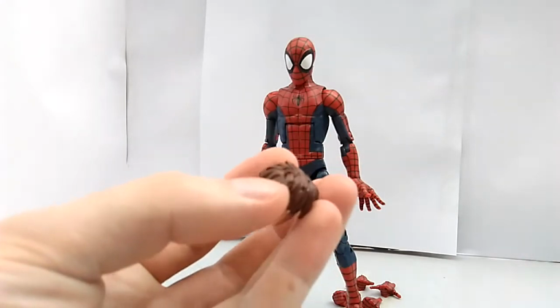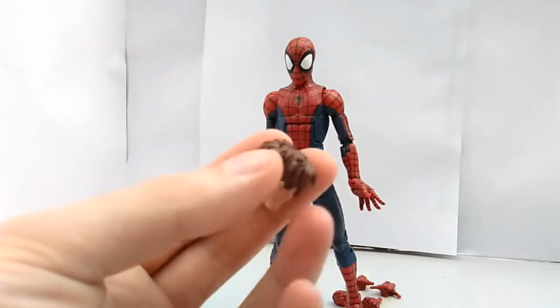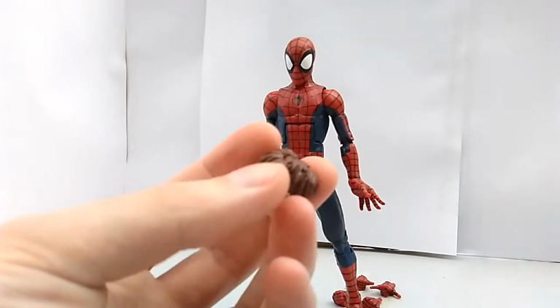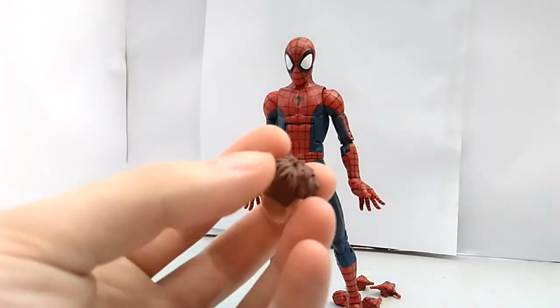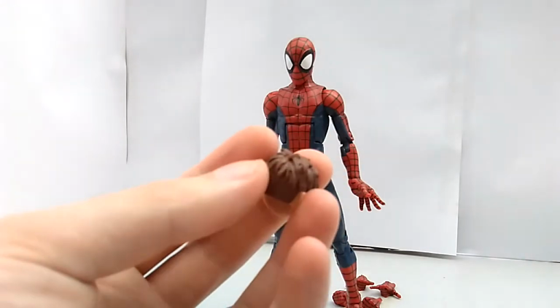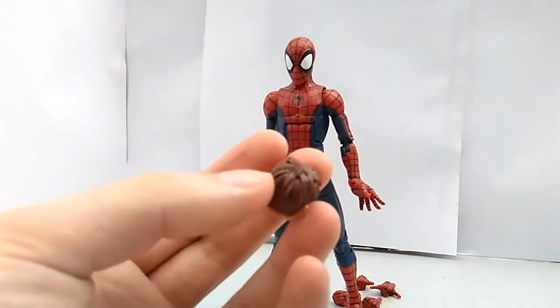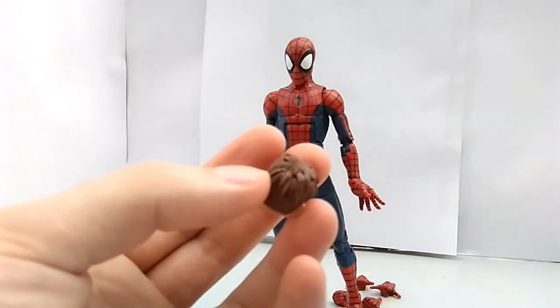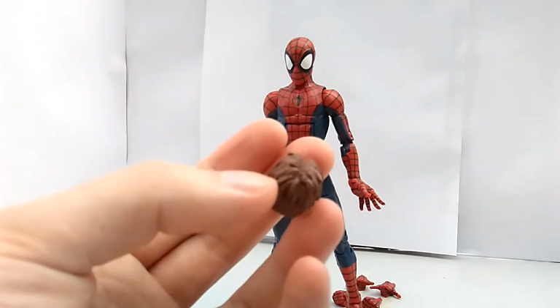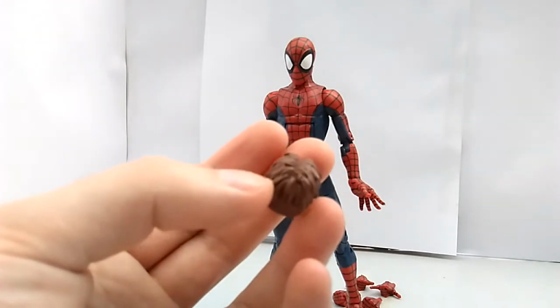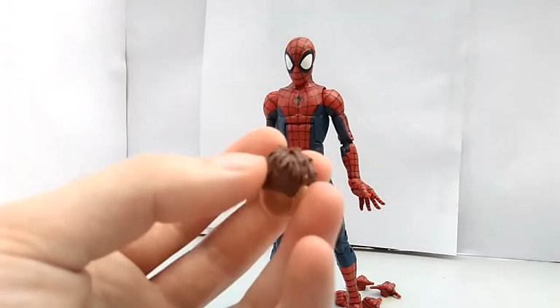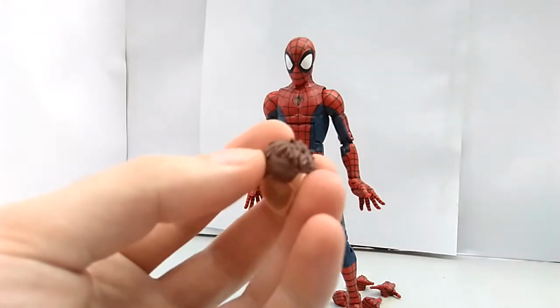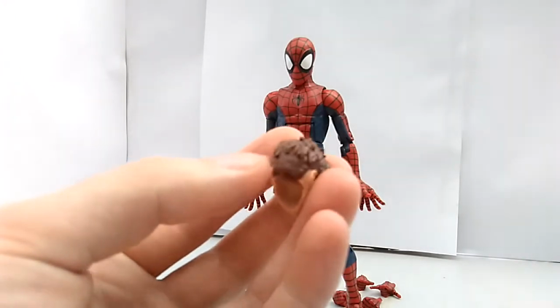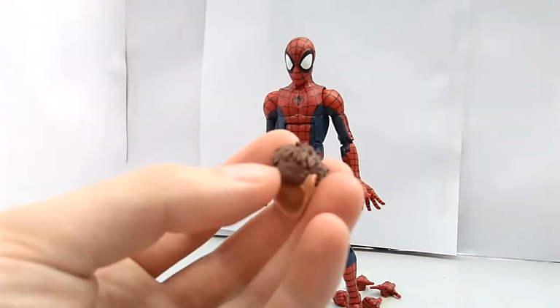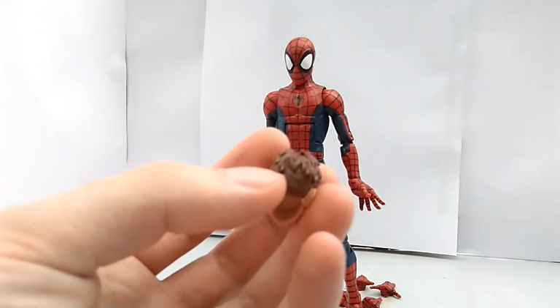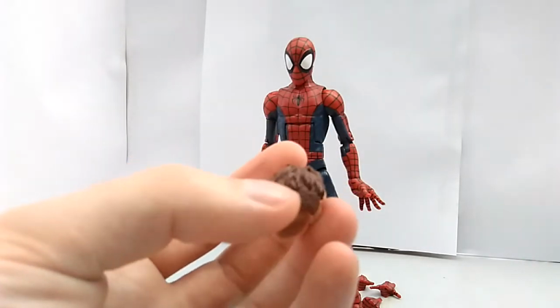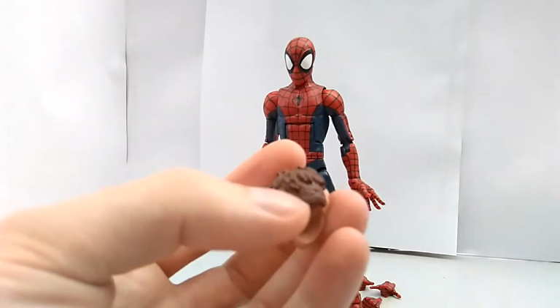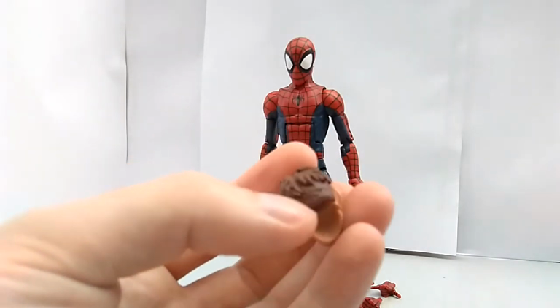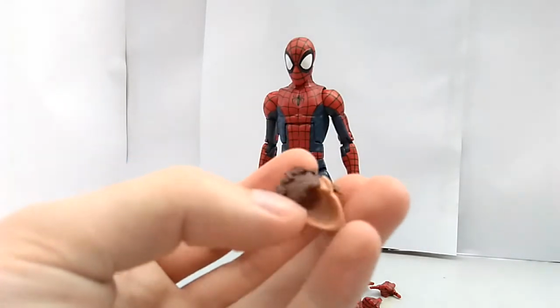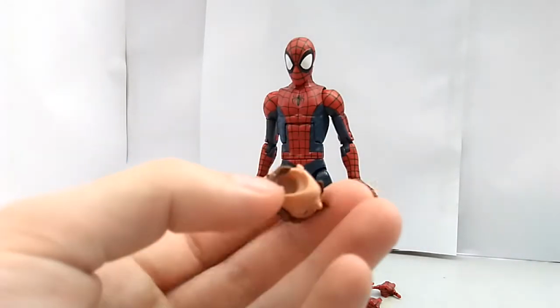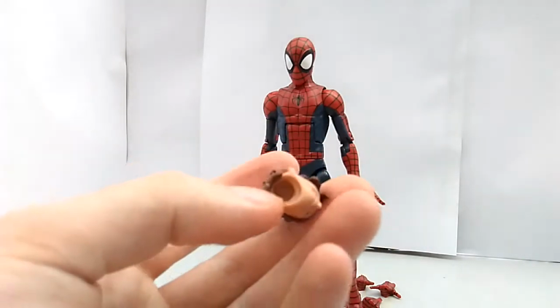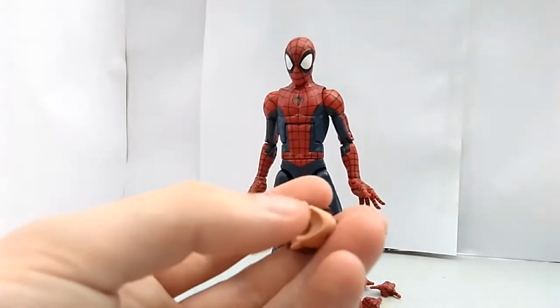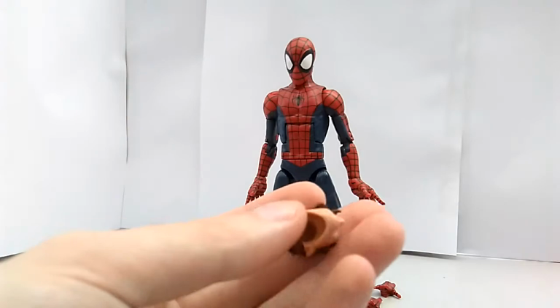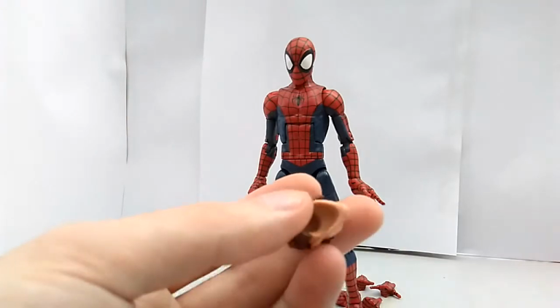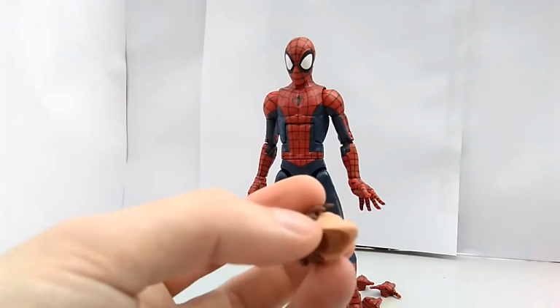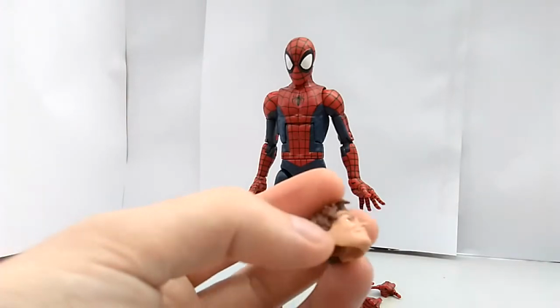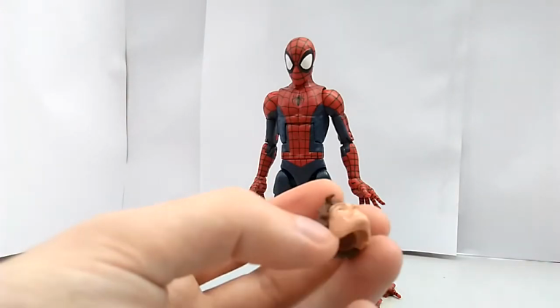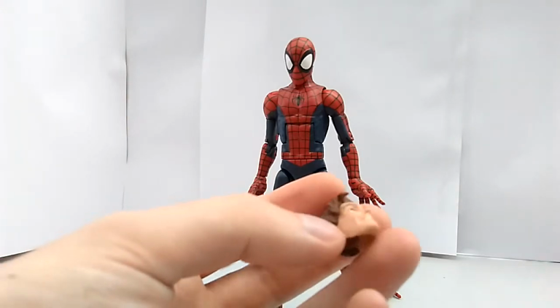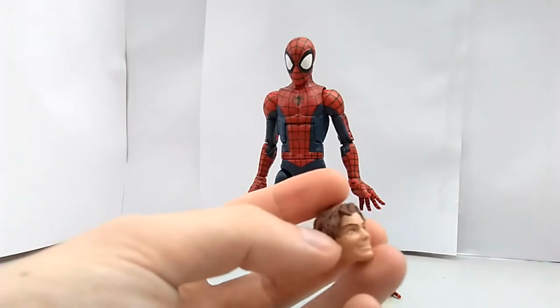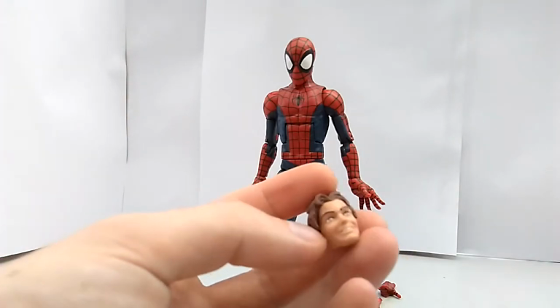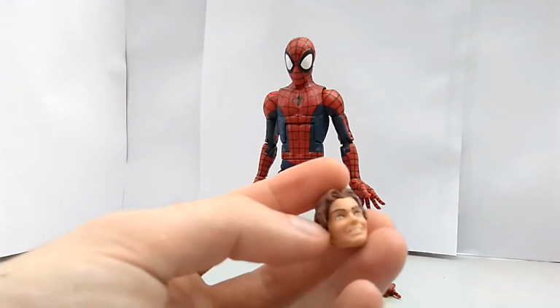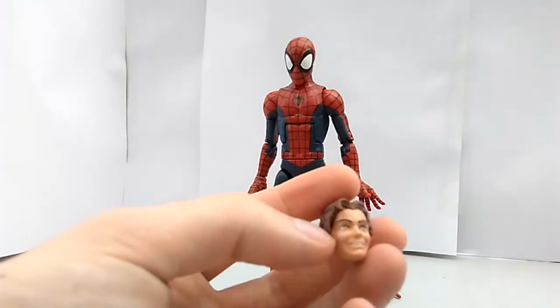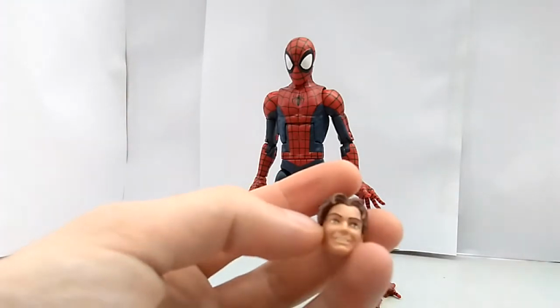It has such a nice sculpt work, not much paint, but it doesn't need to have a lot of paint.